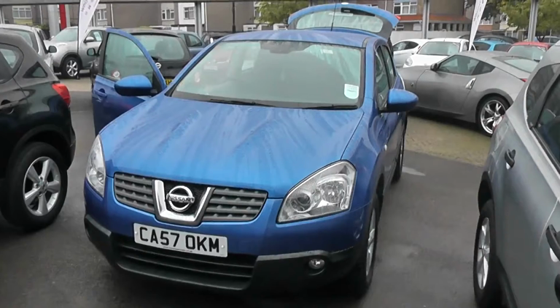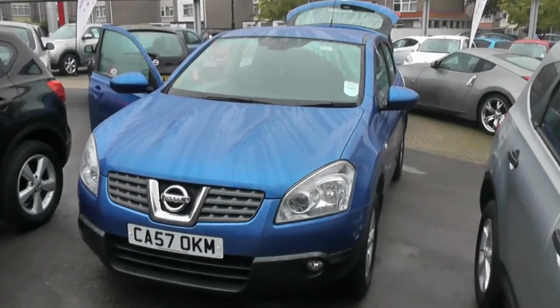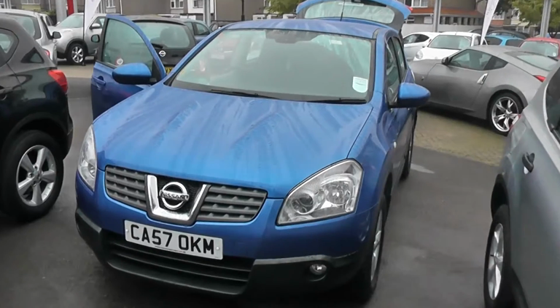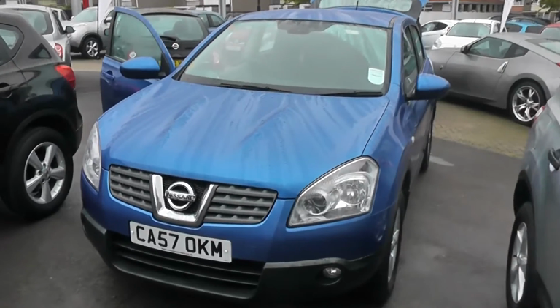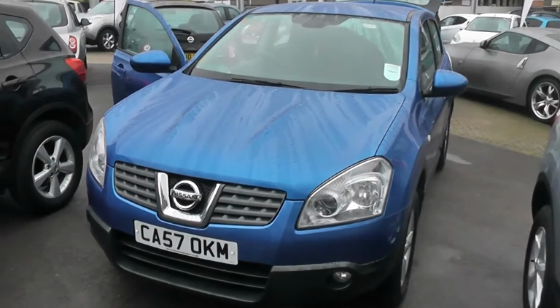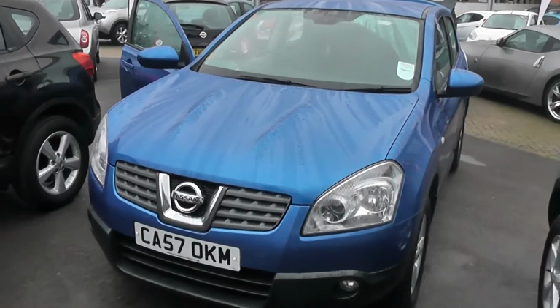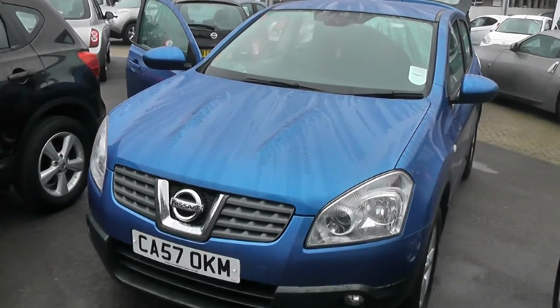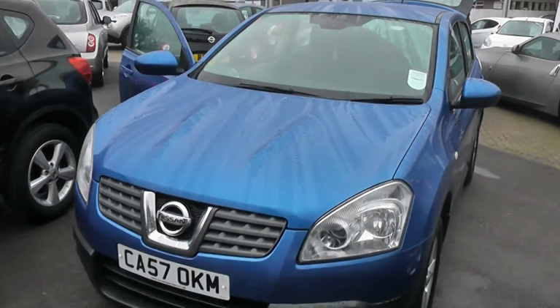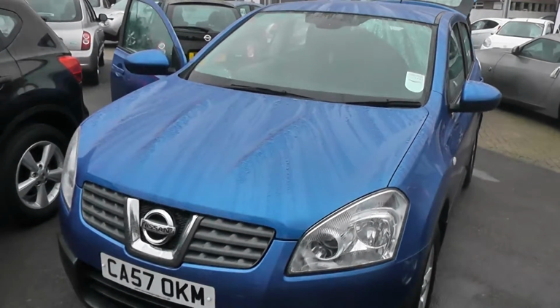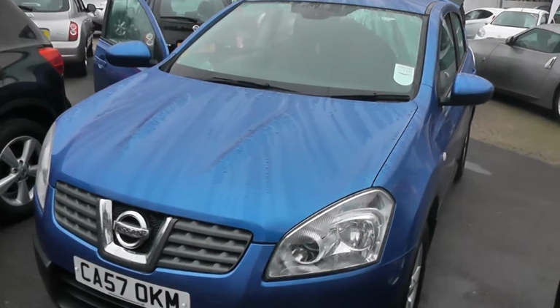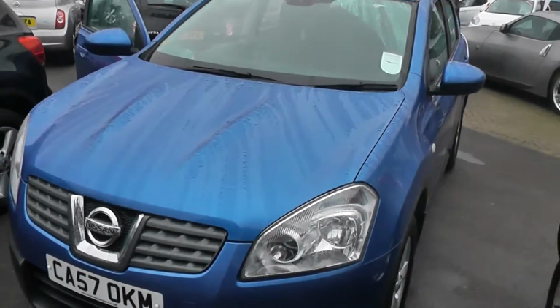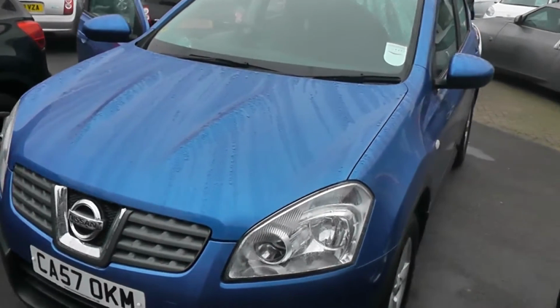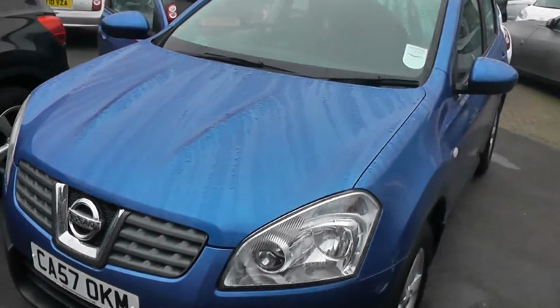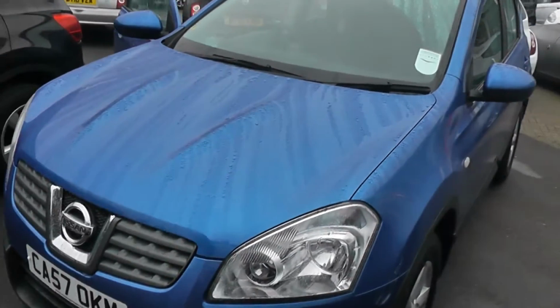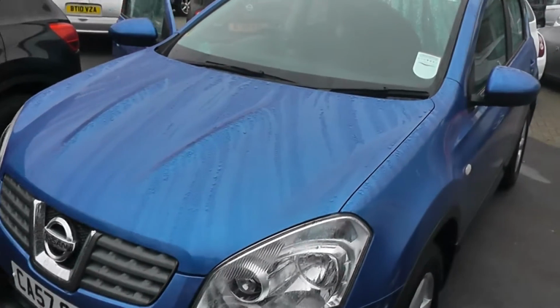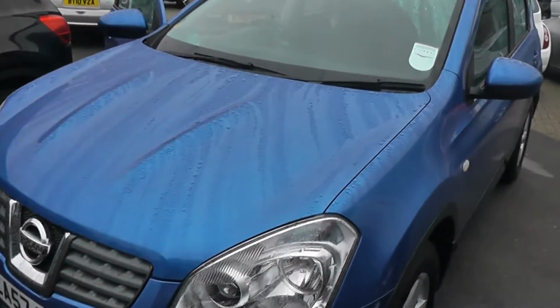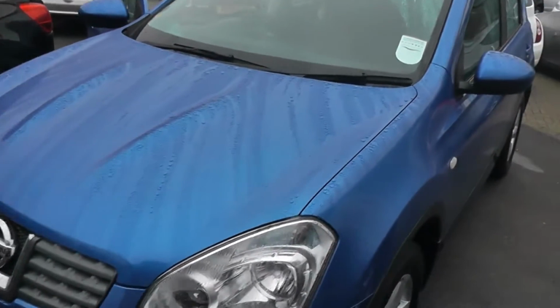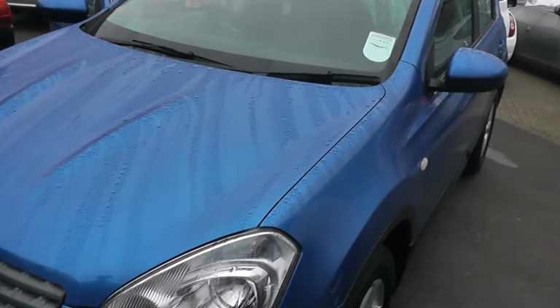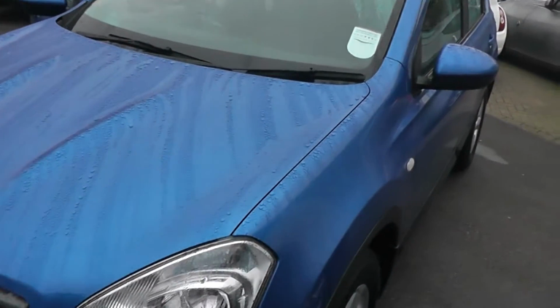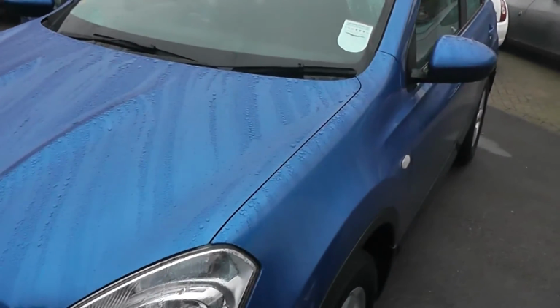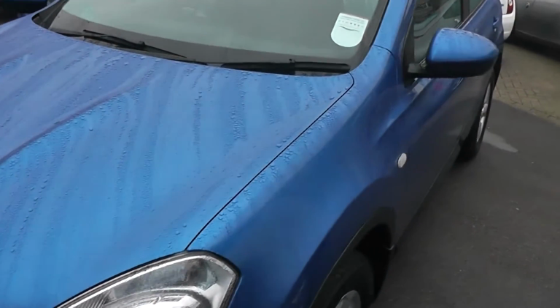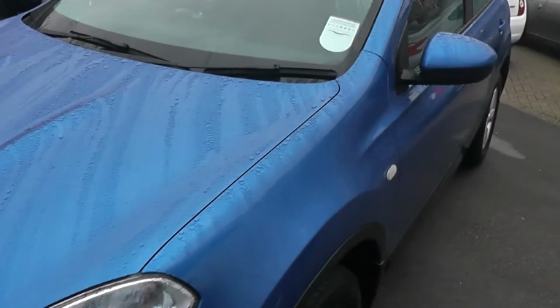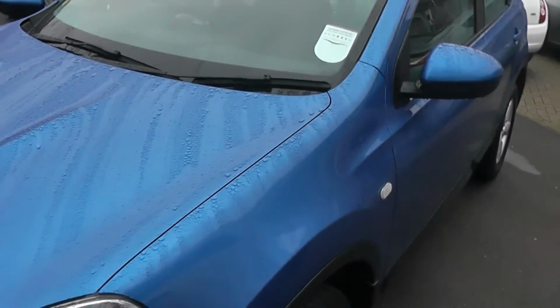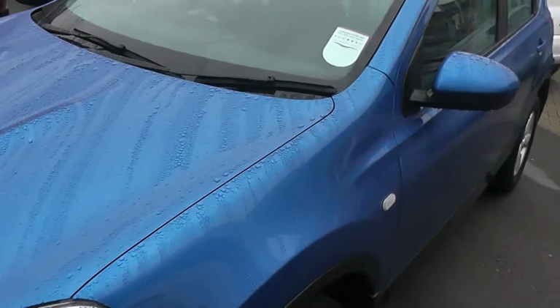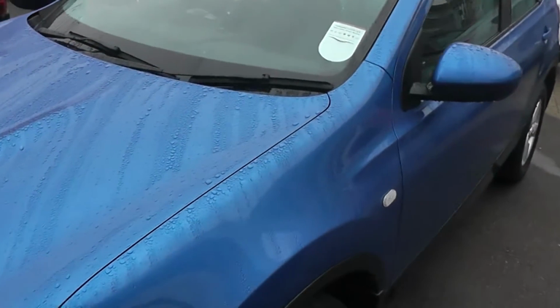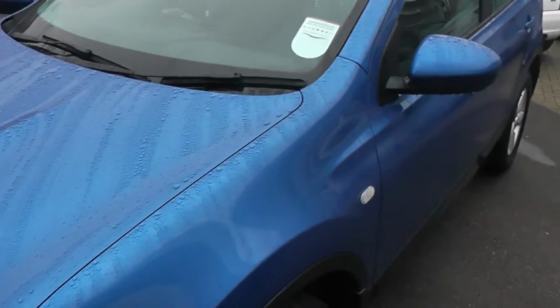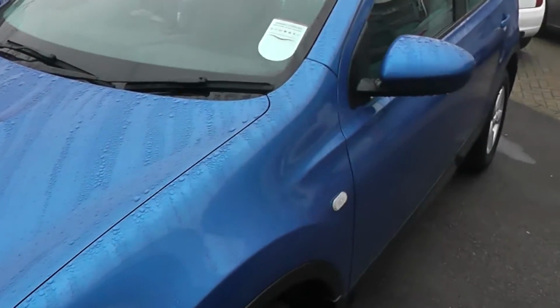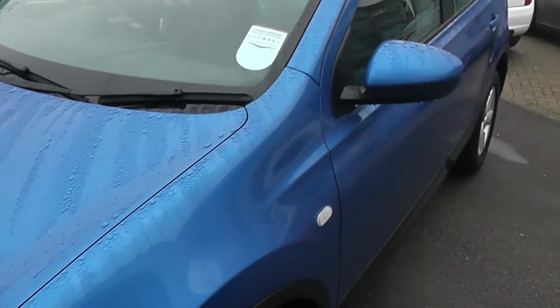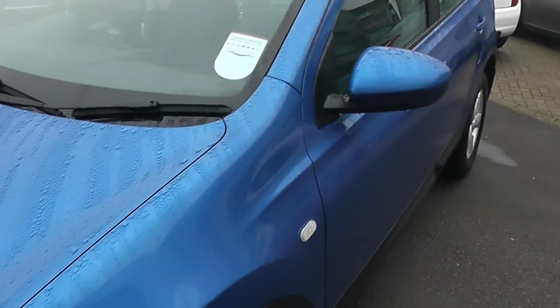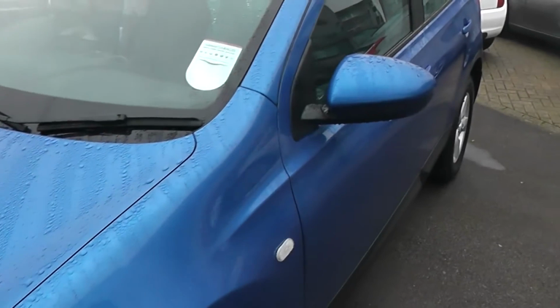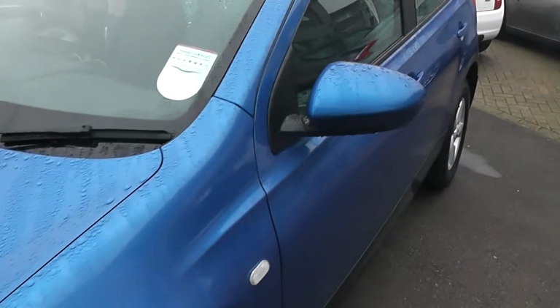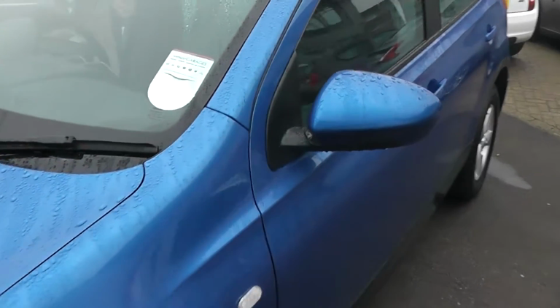Welcome to Wessex Garages on Pennywell Road in Bristol. Here we have the Nissan Qashqai Accenta.